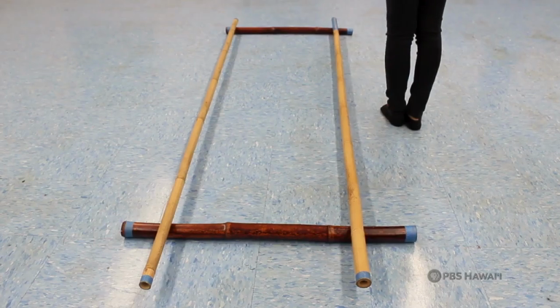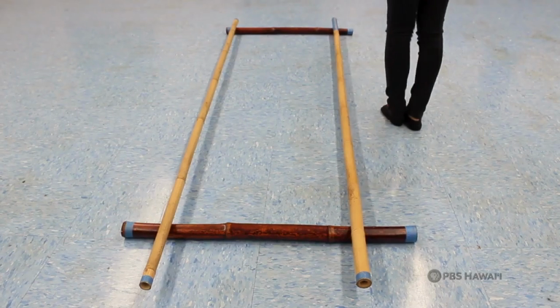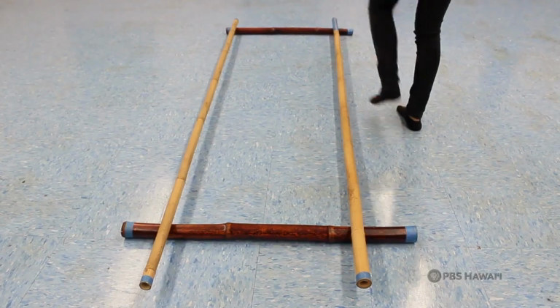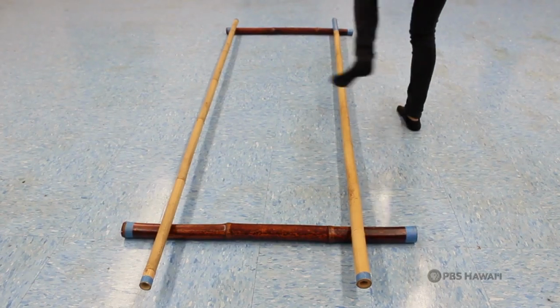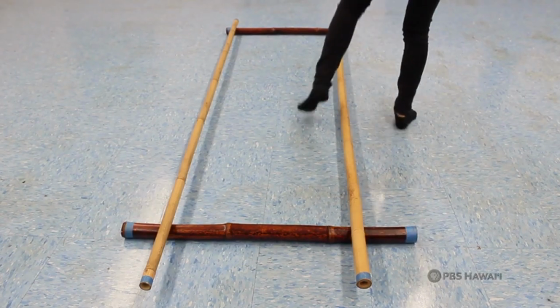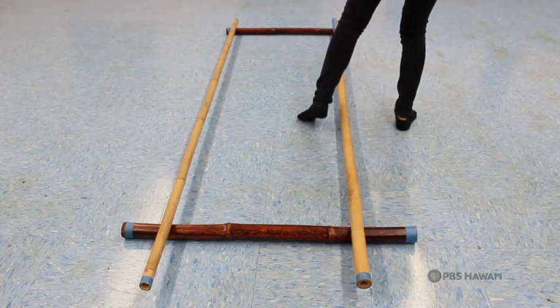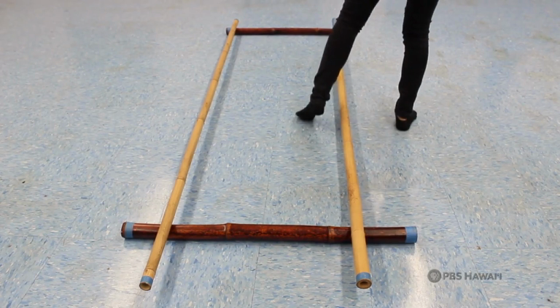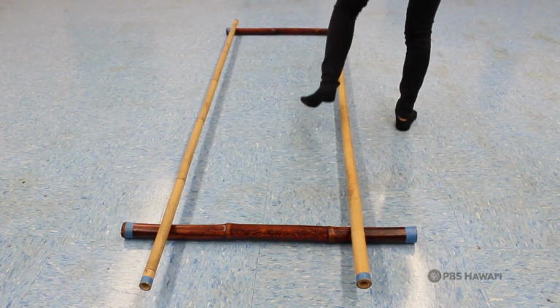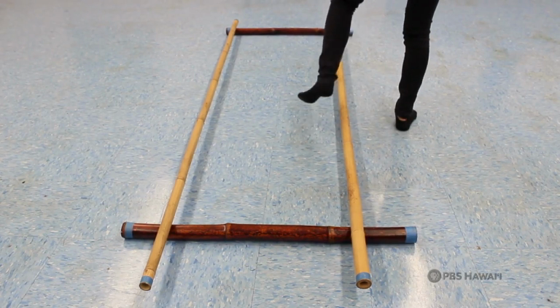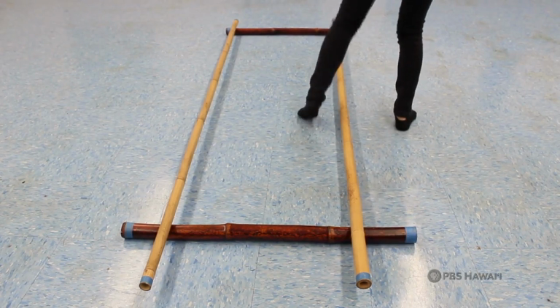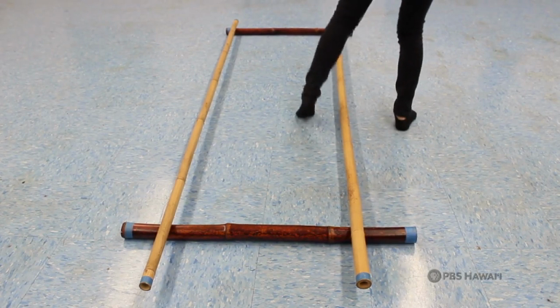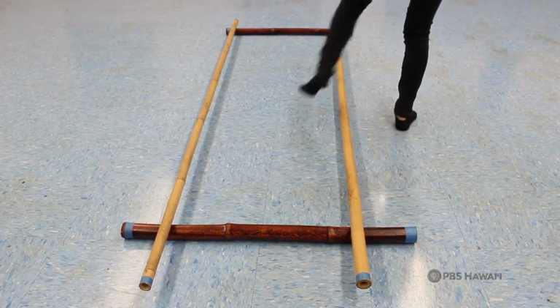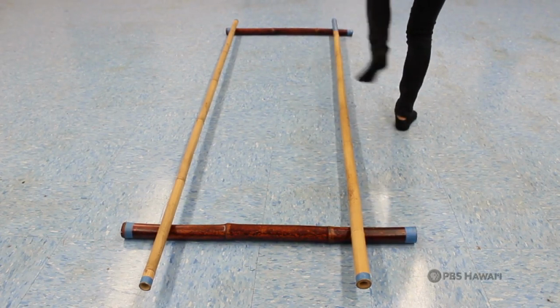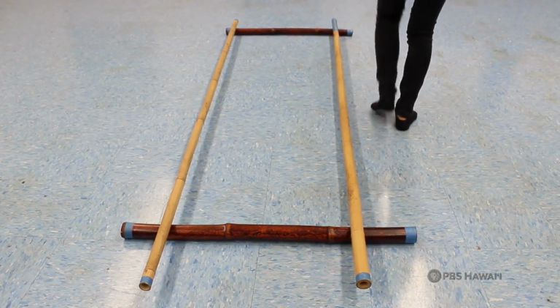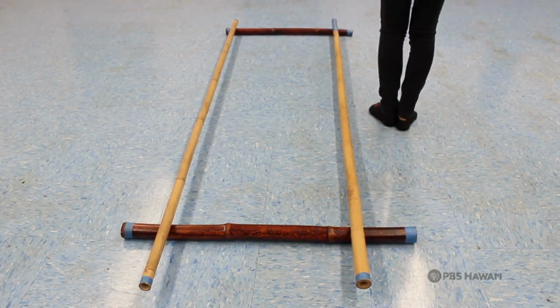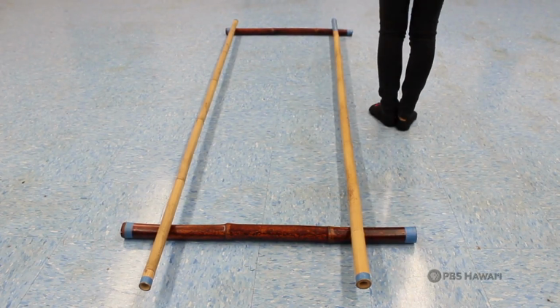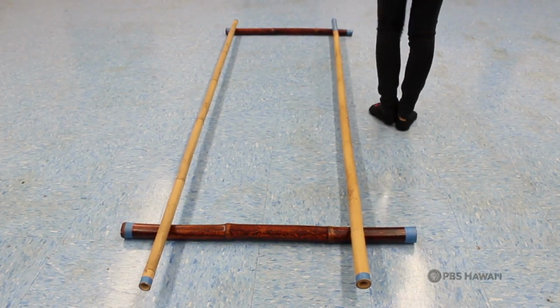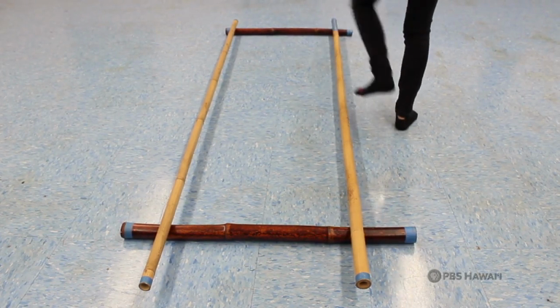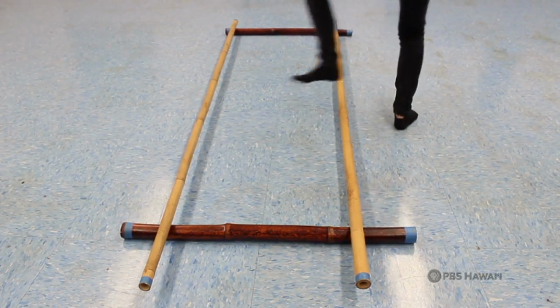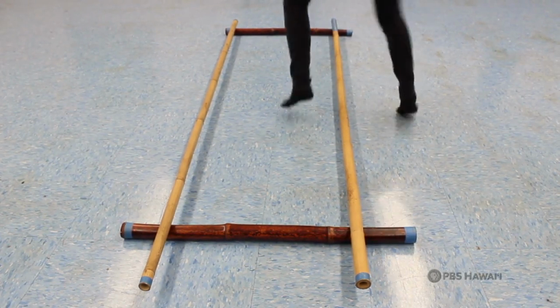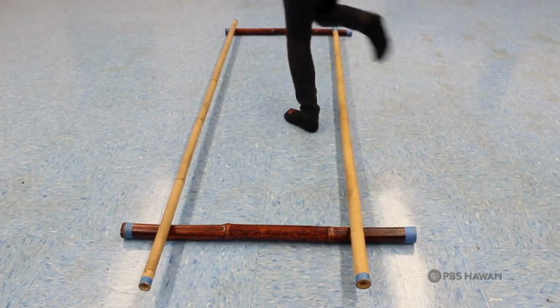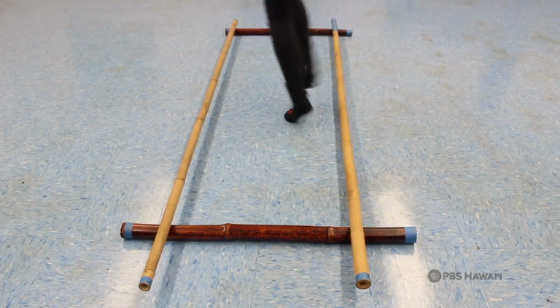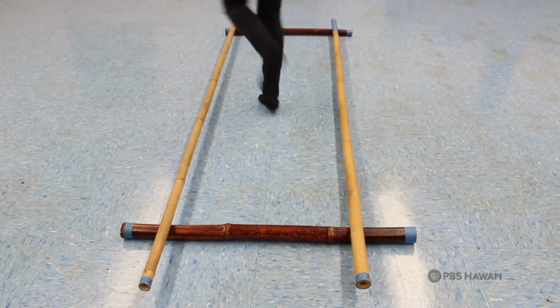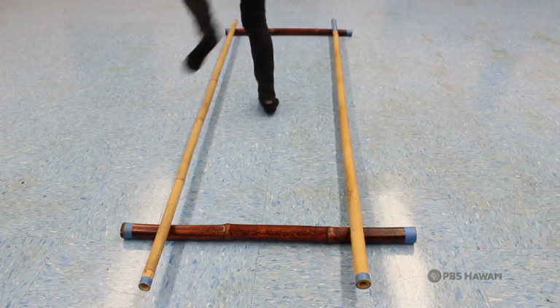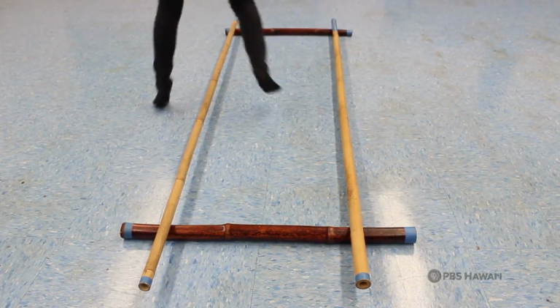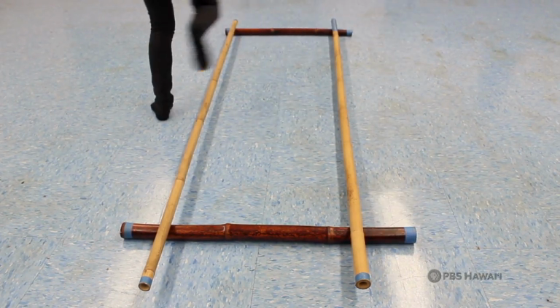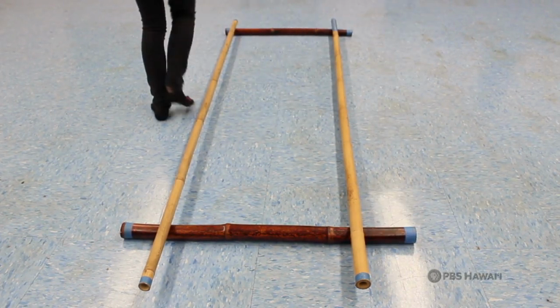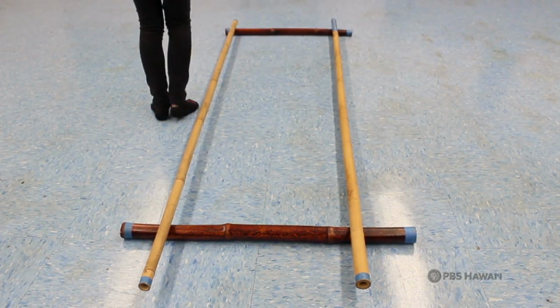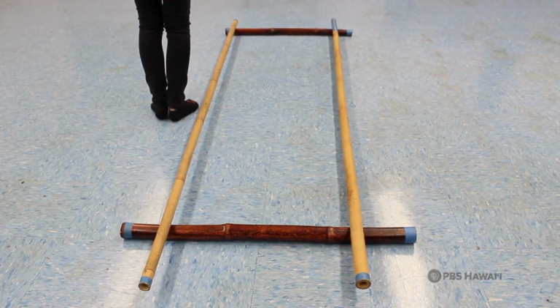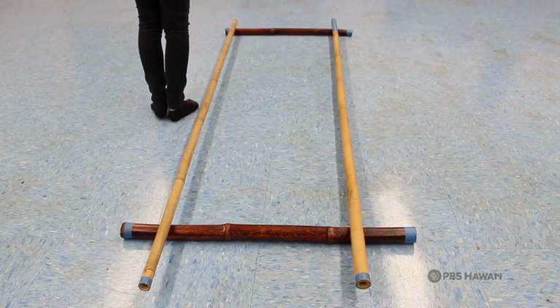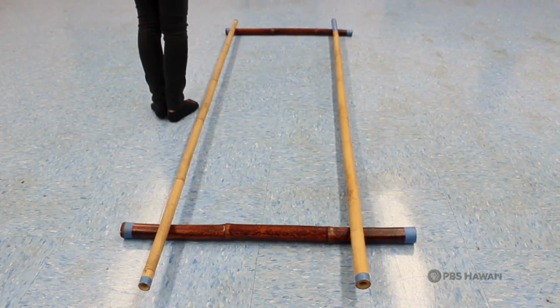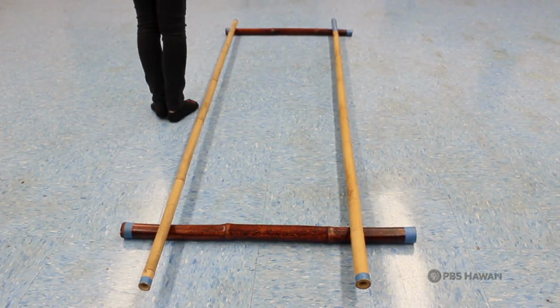Now repeat the steps, but on the opposite side. Remember, pay attention and be sure to dance with the beat.